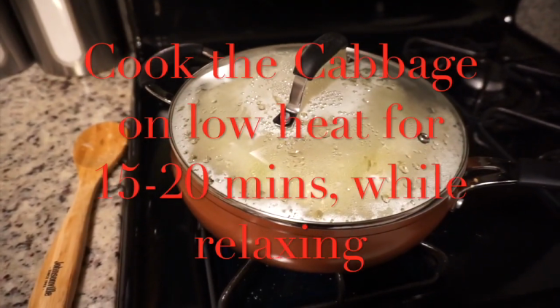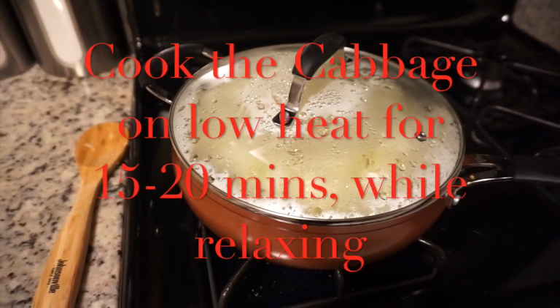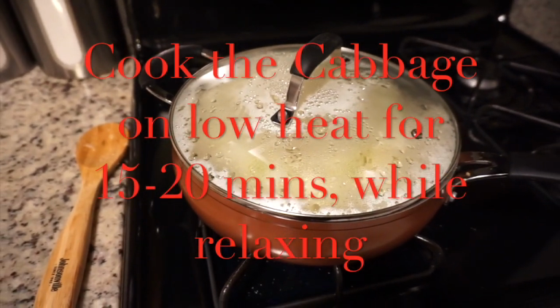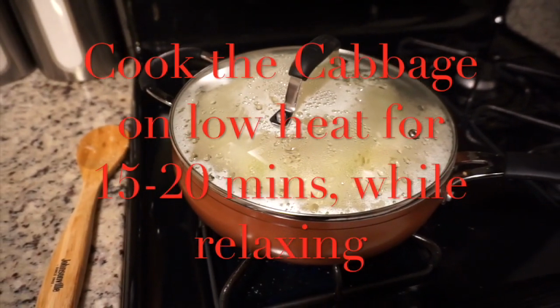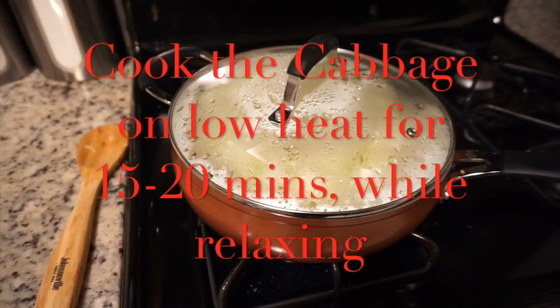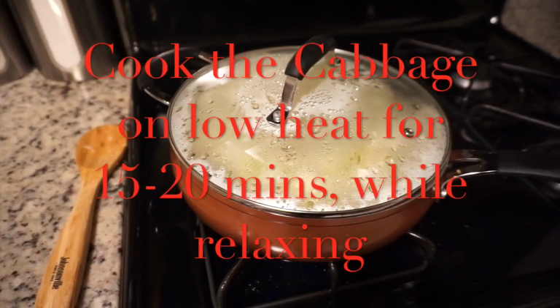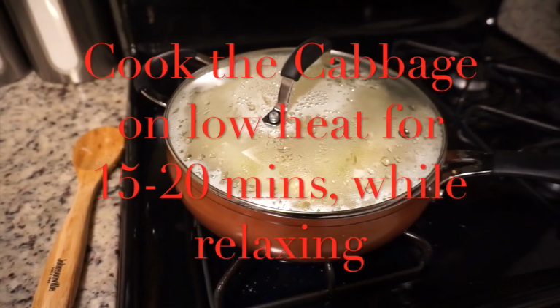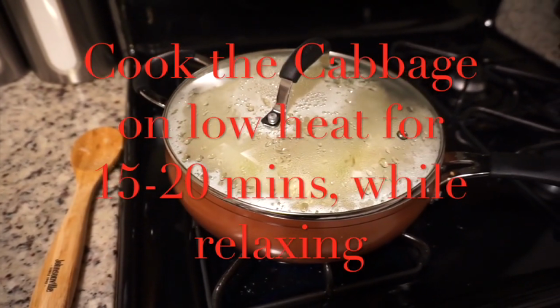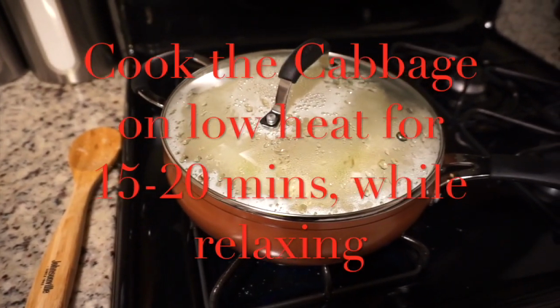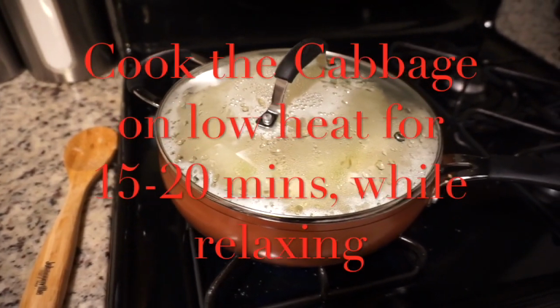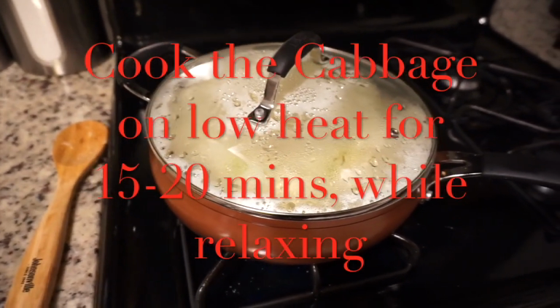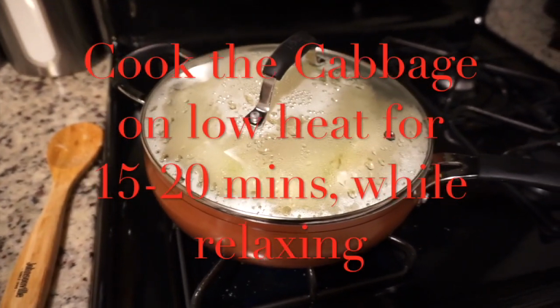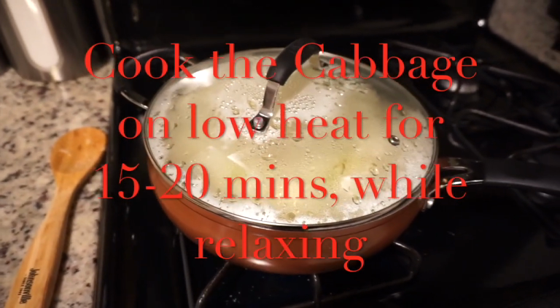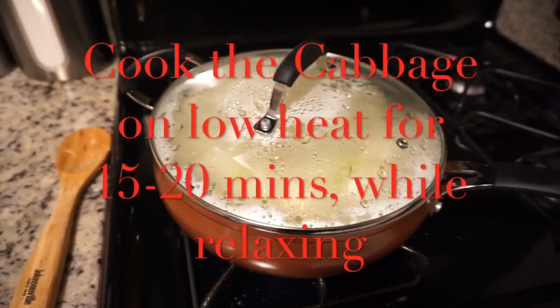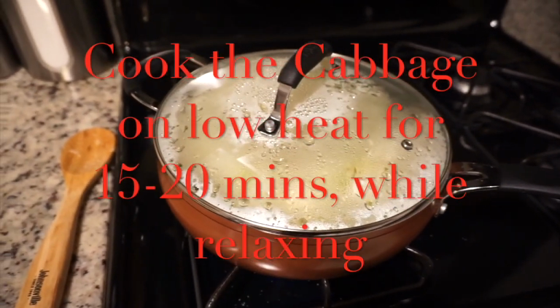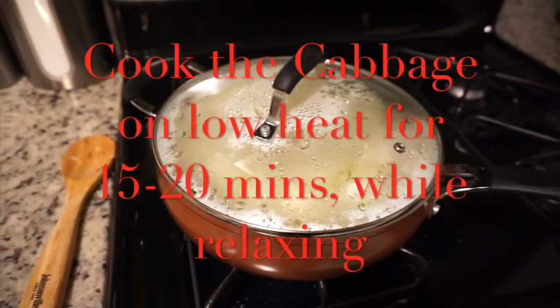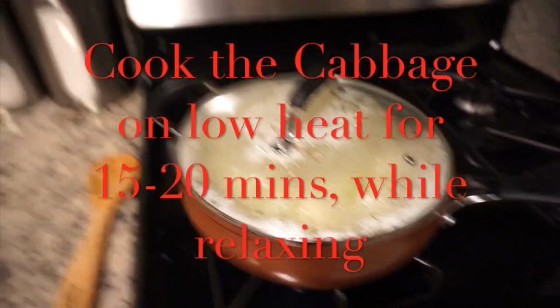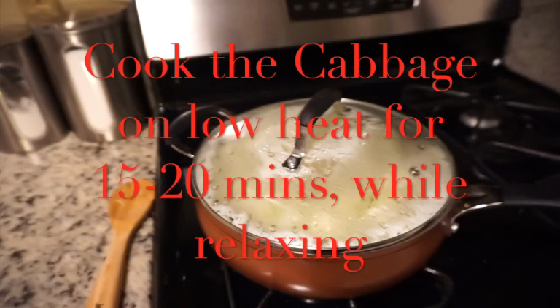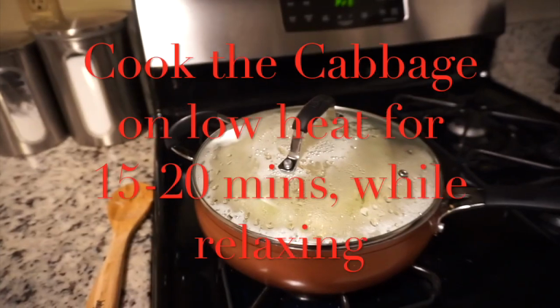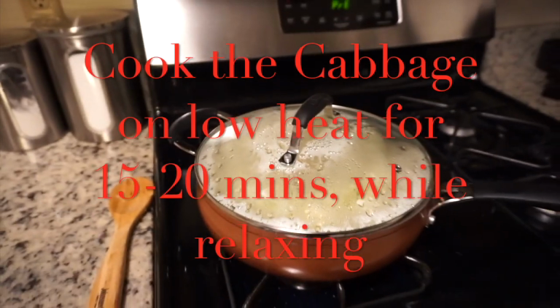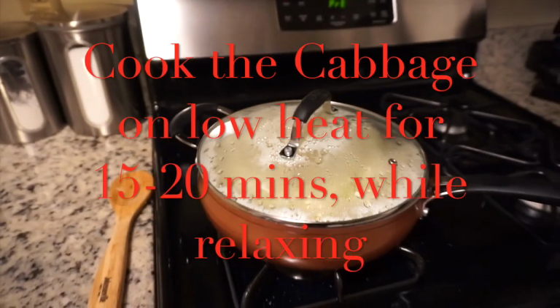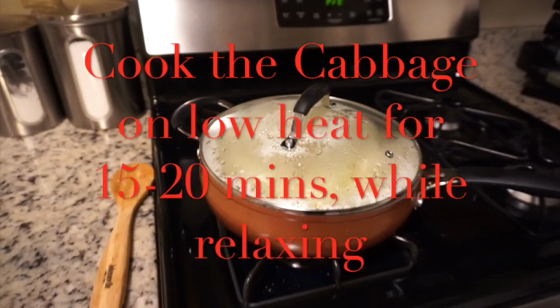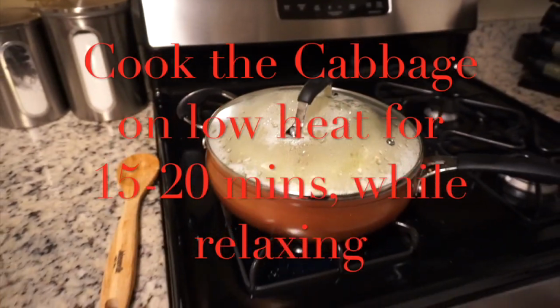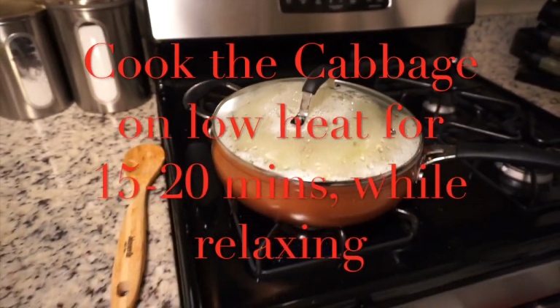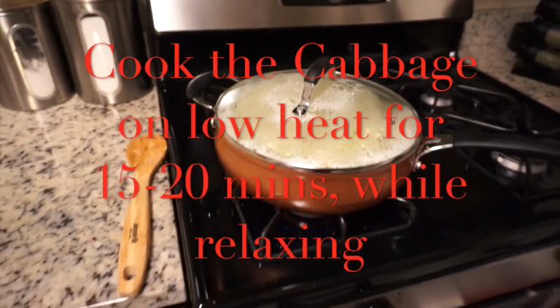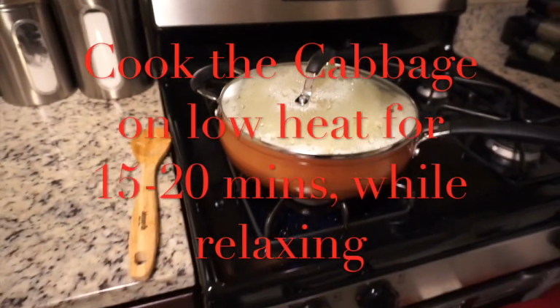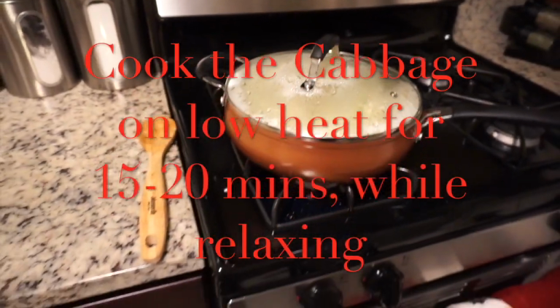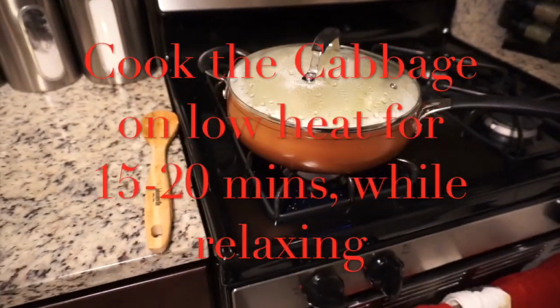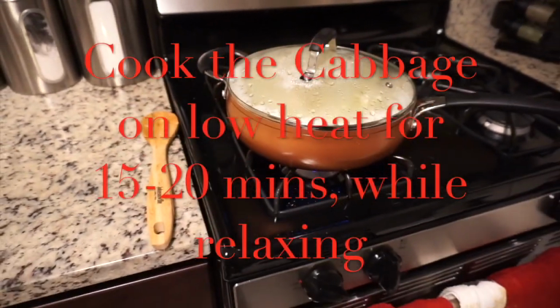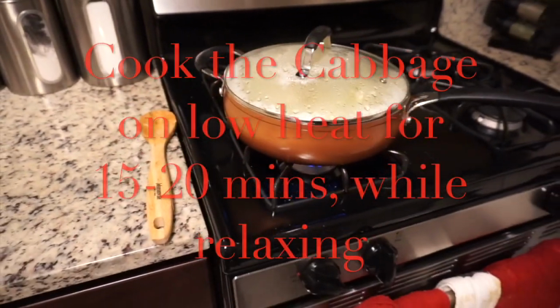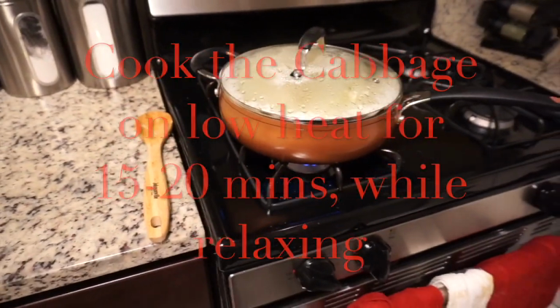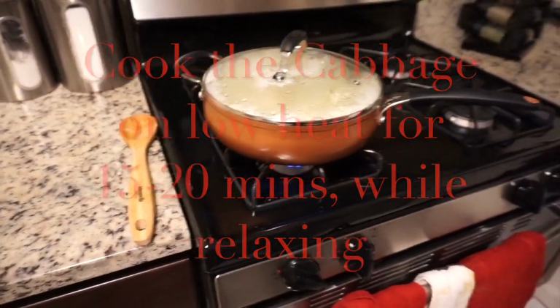I have my rolls in the oven, cabbage on the stove, and the corned beef is done. I'm almost ready to eat.